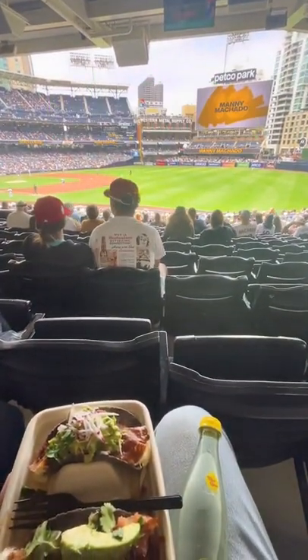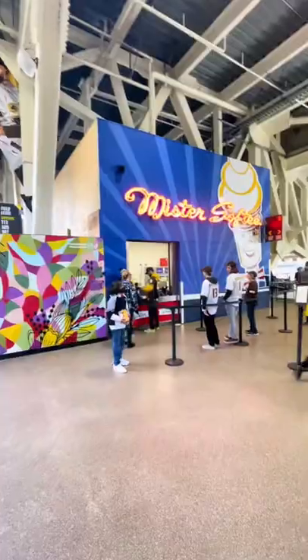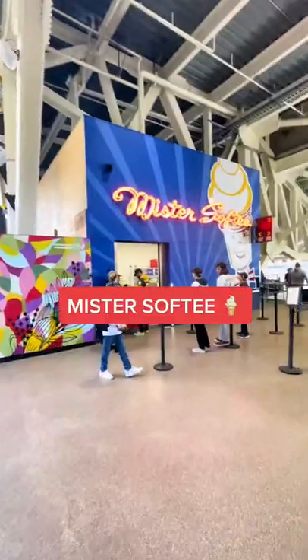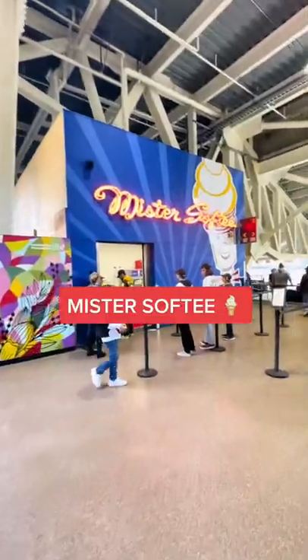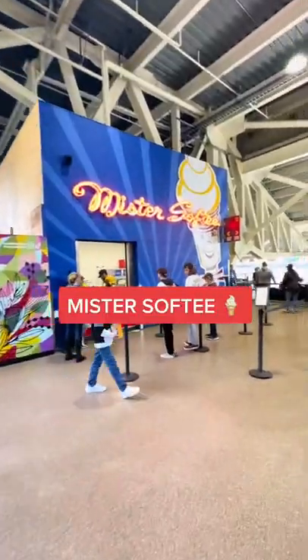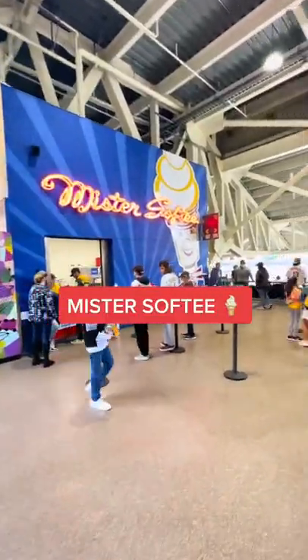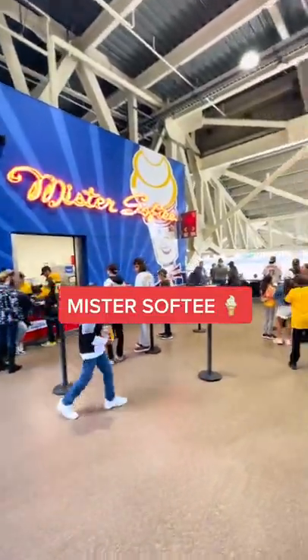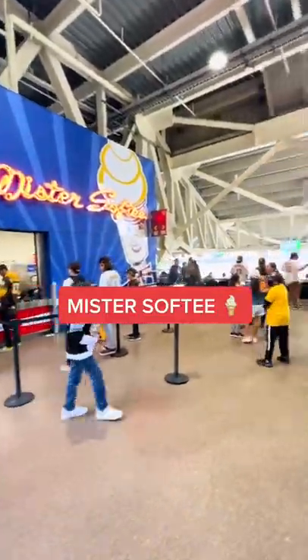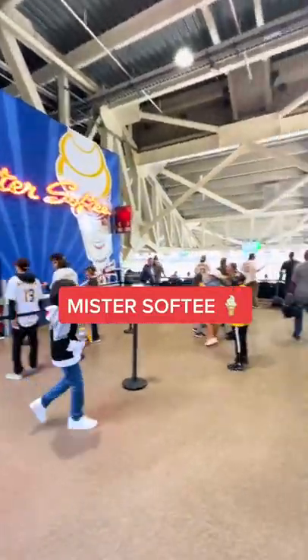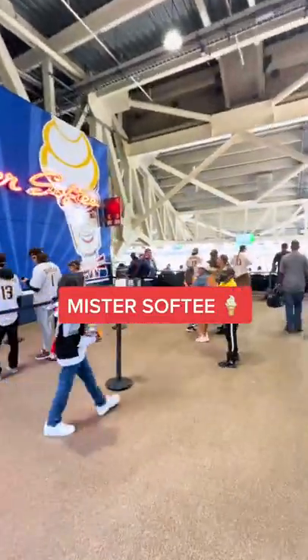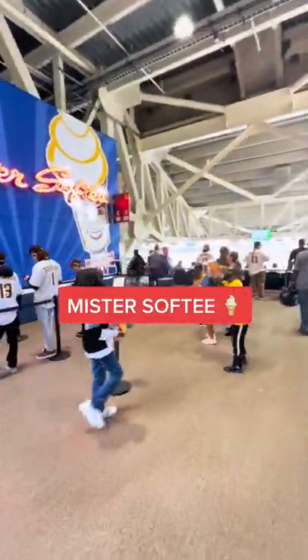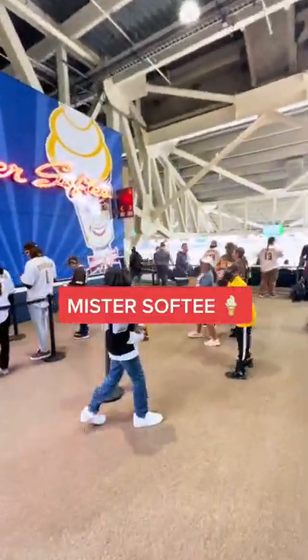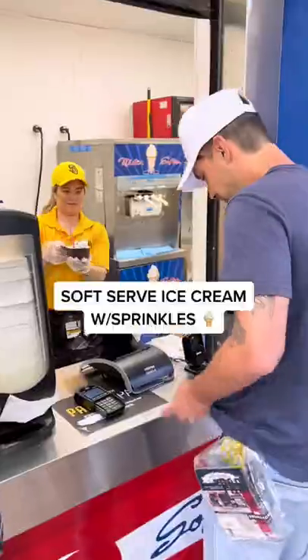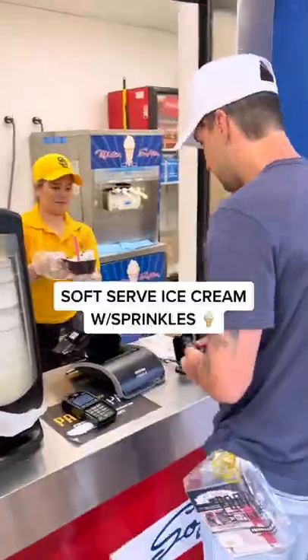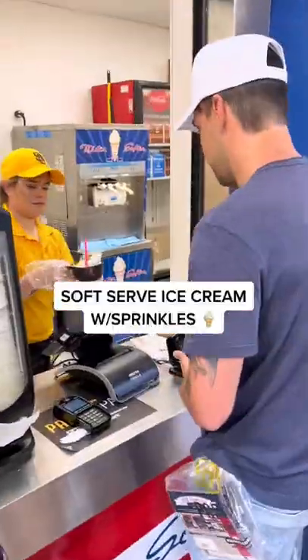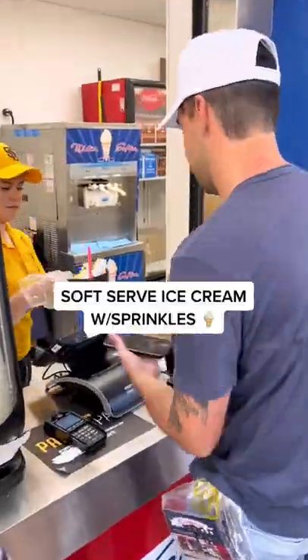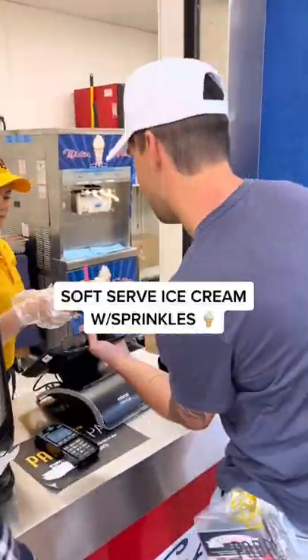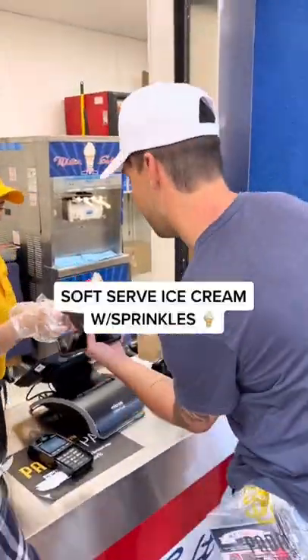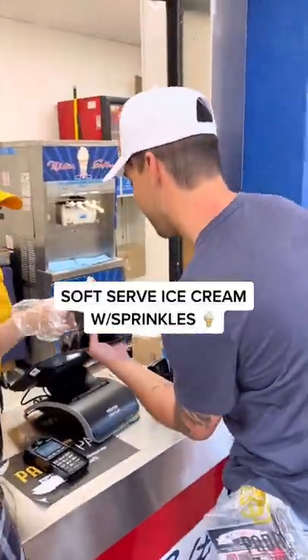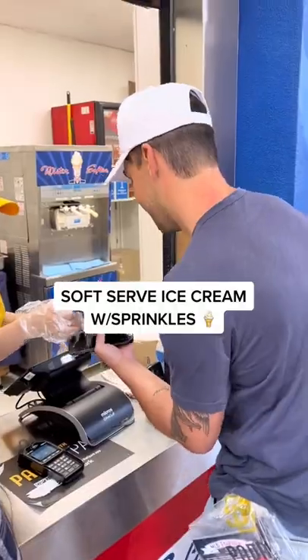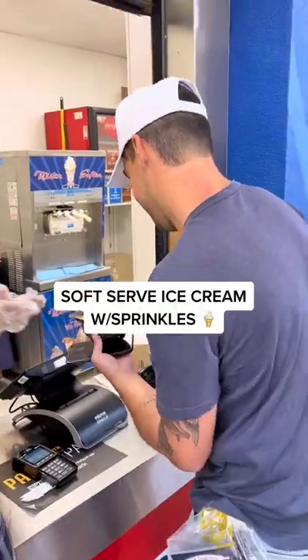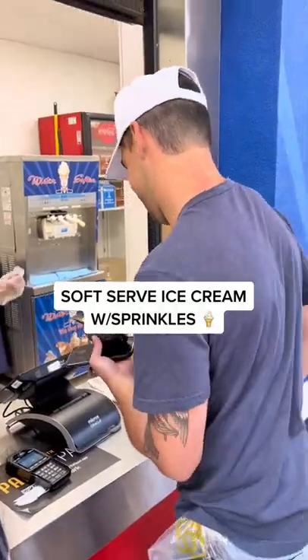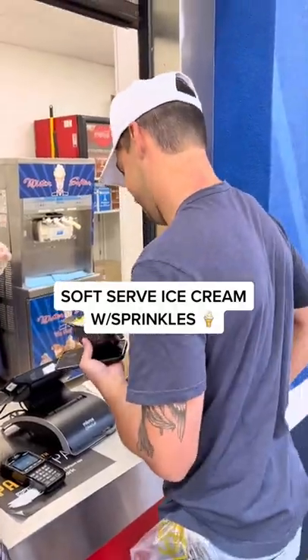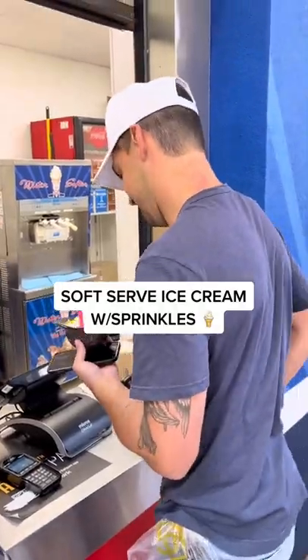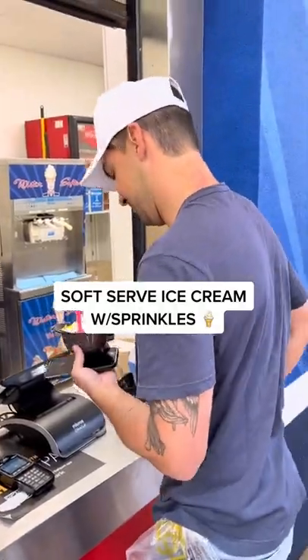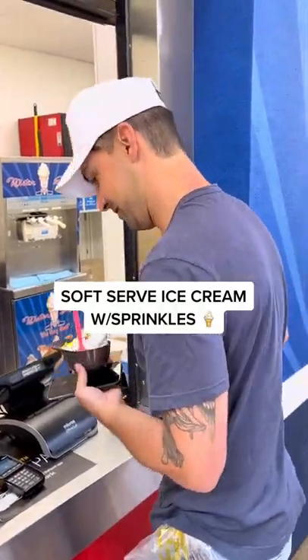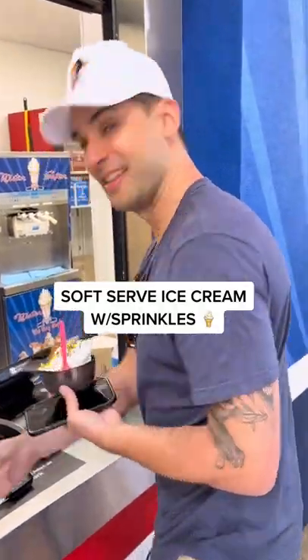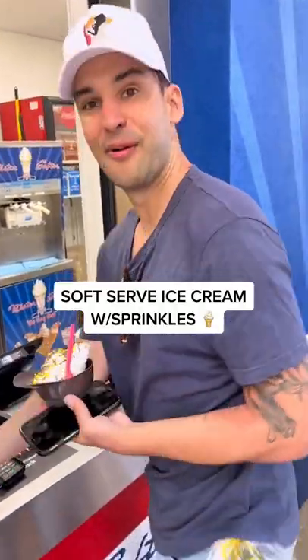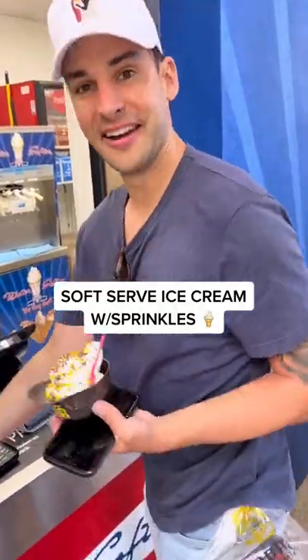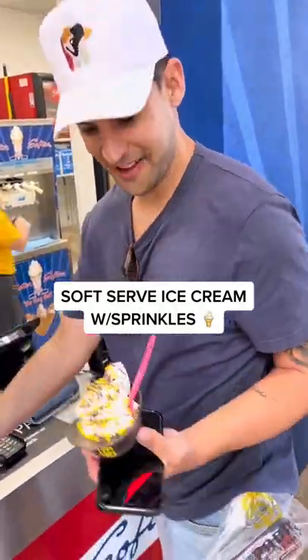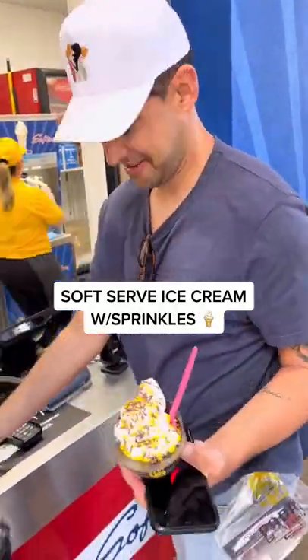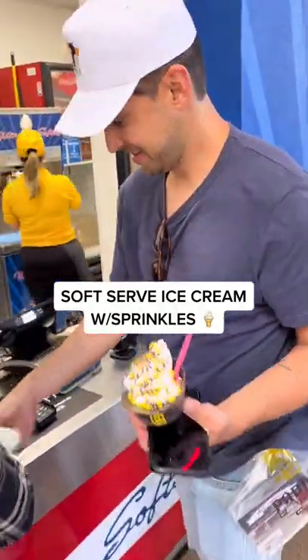Capped it off with some ice cream at Mr. Softy. Nine dollars and you get a souvenir helmet with it.